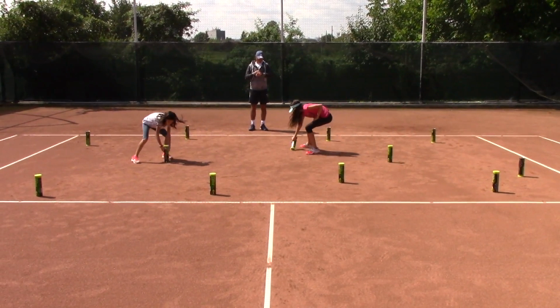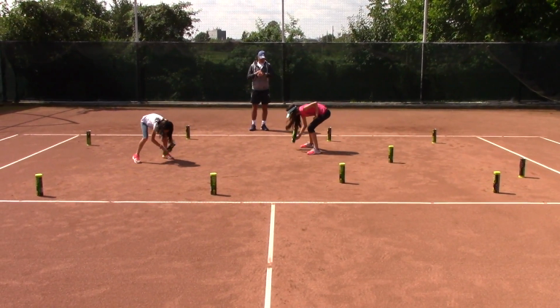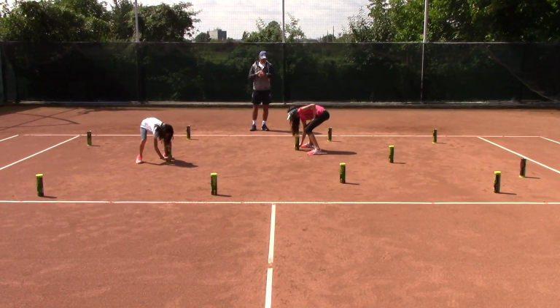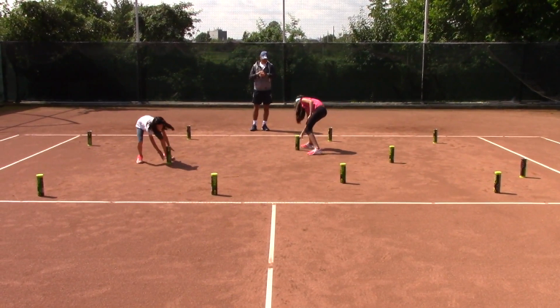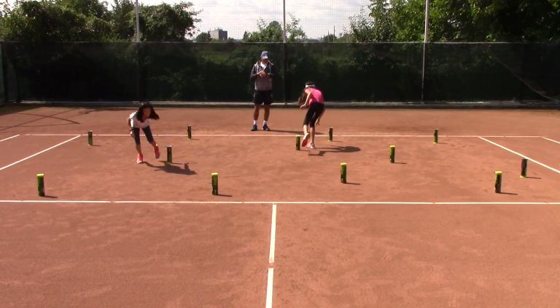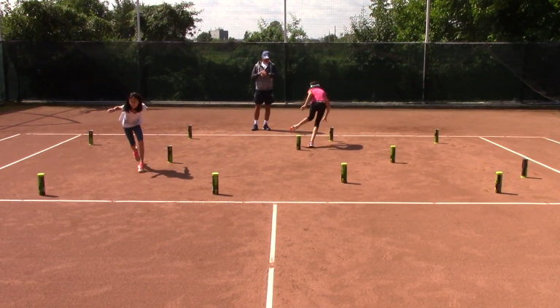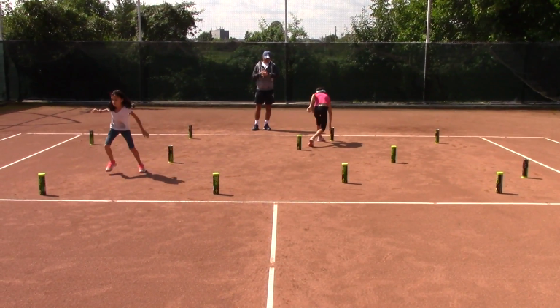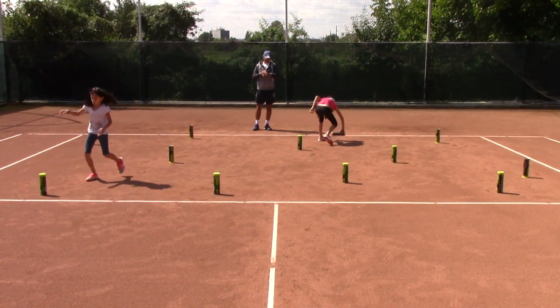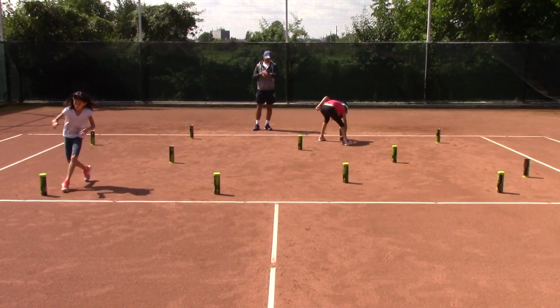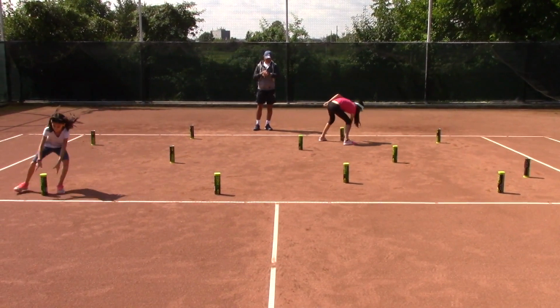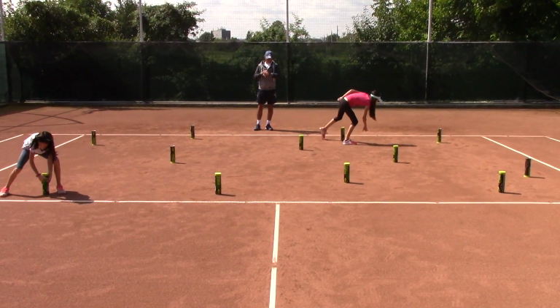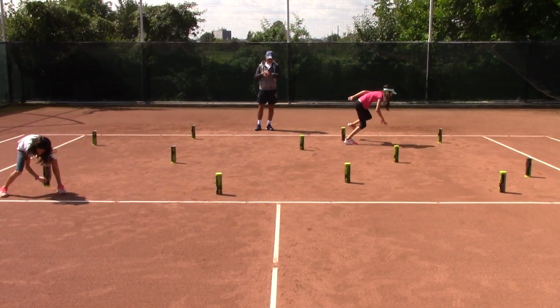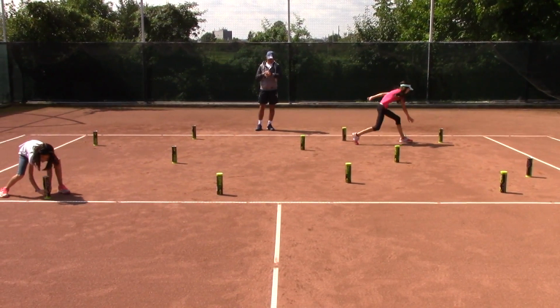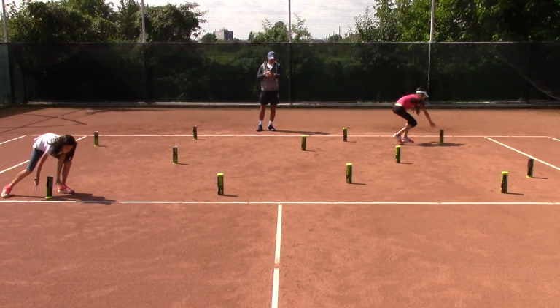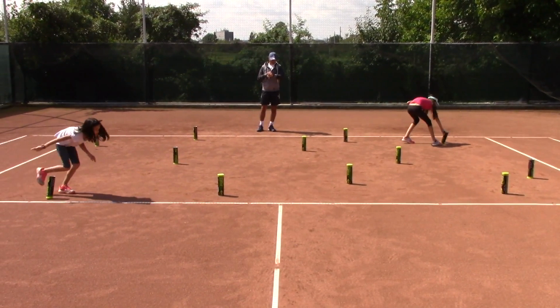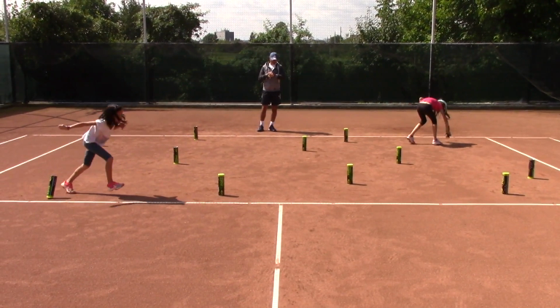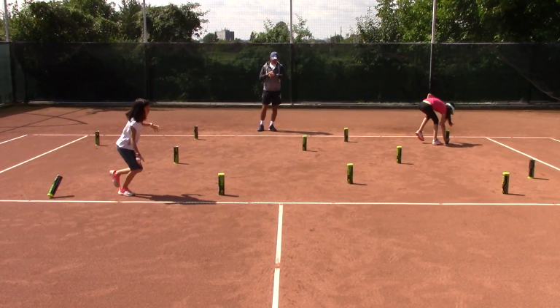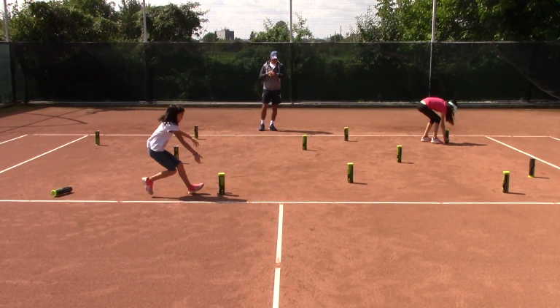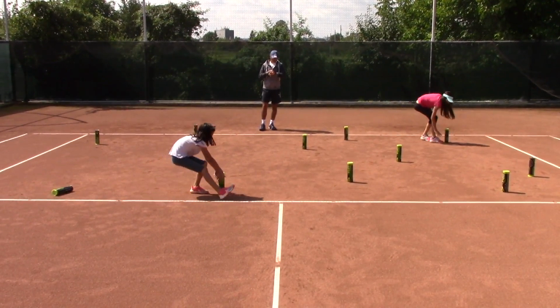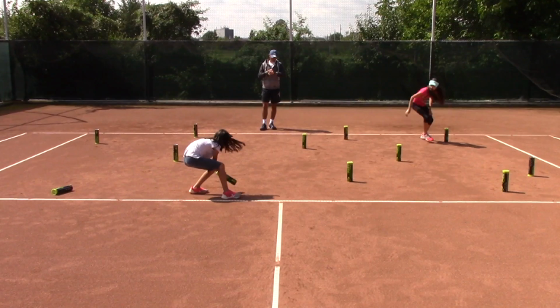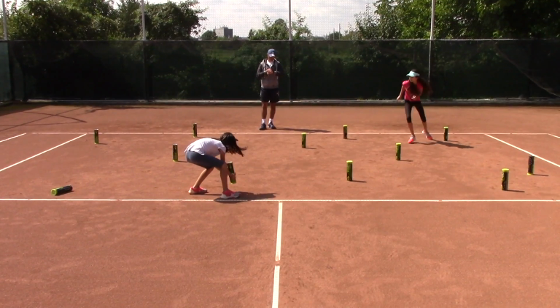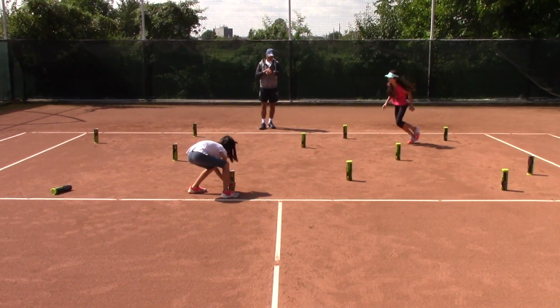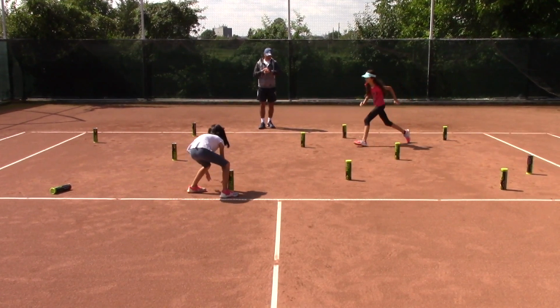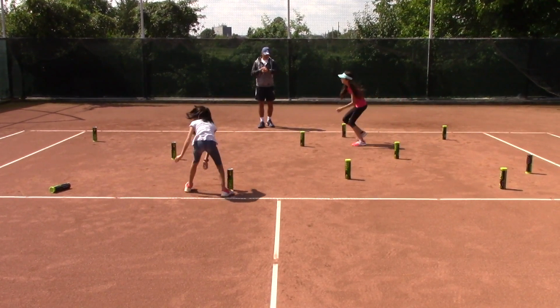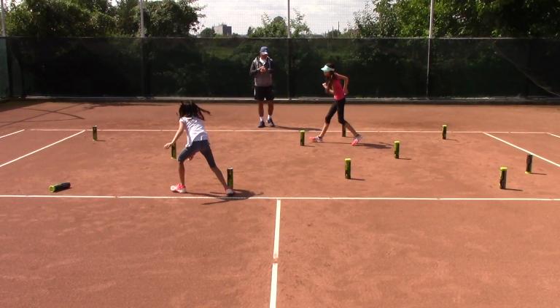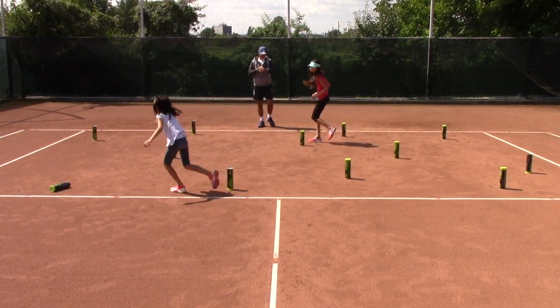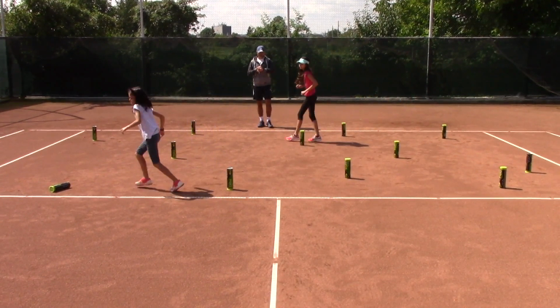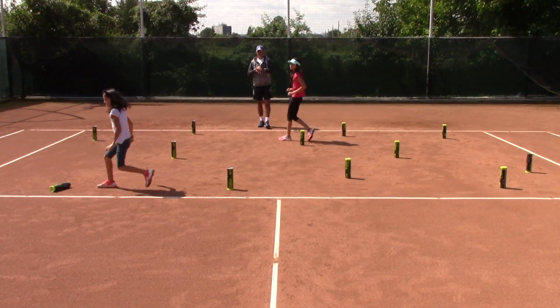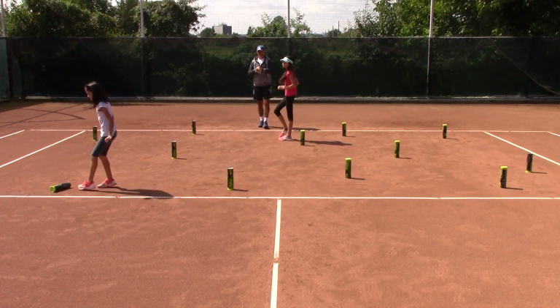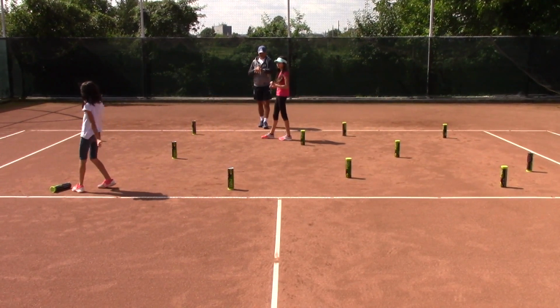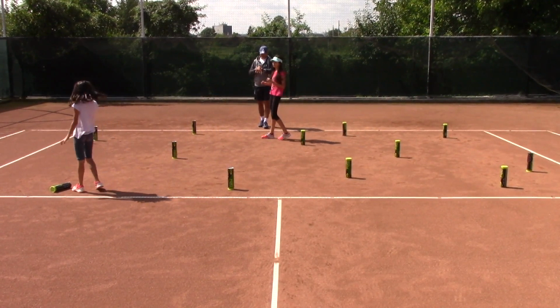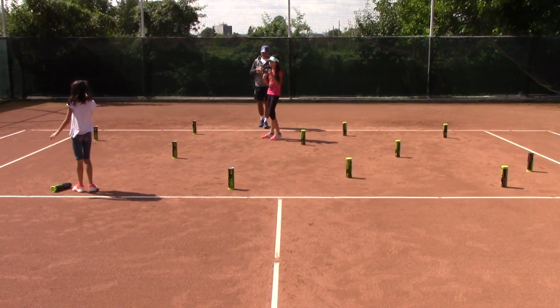Five, four, three, two, one. Stop. Excellent.